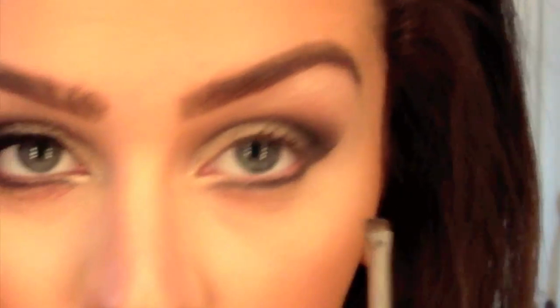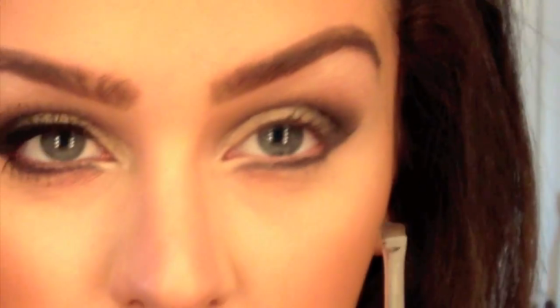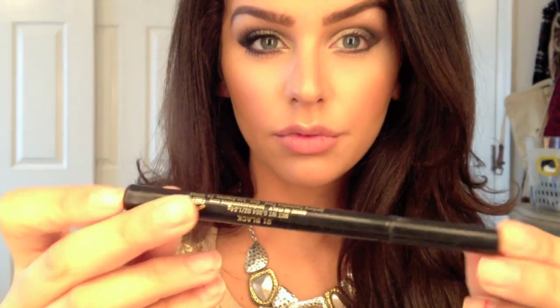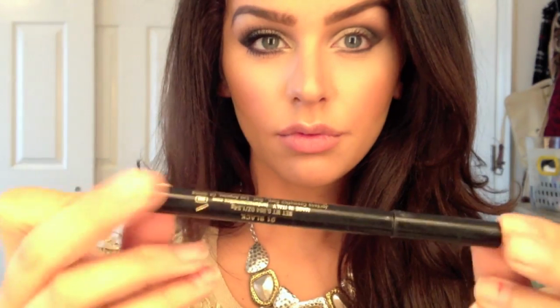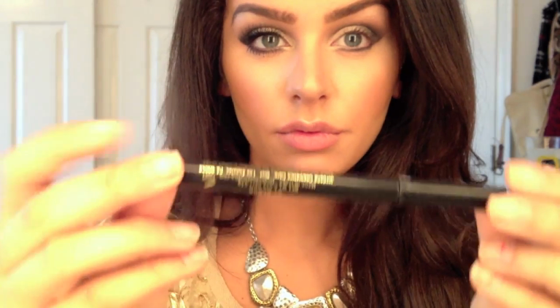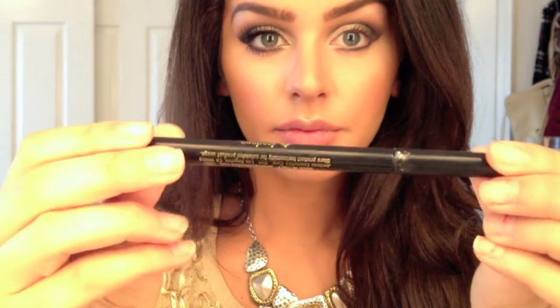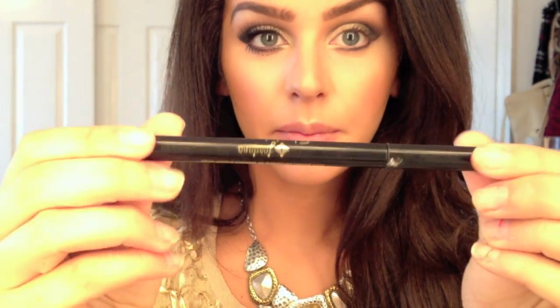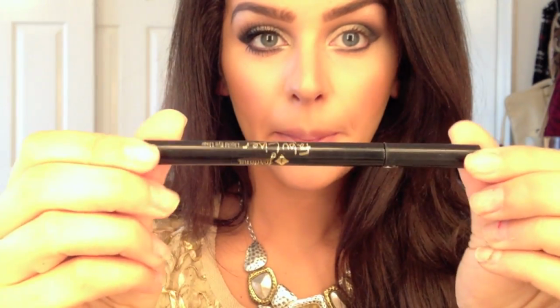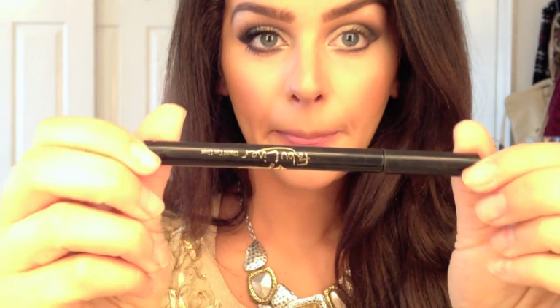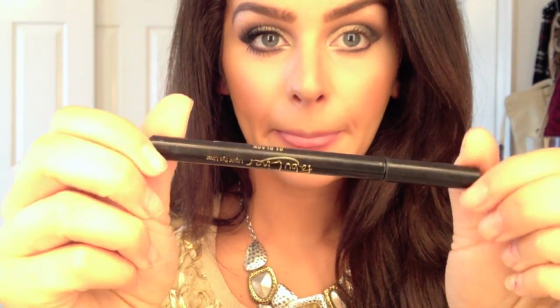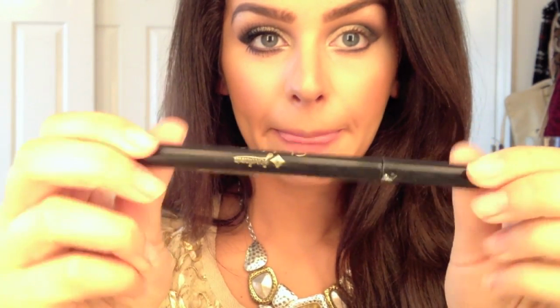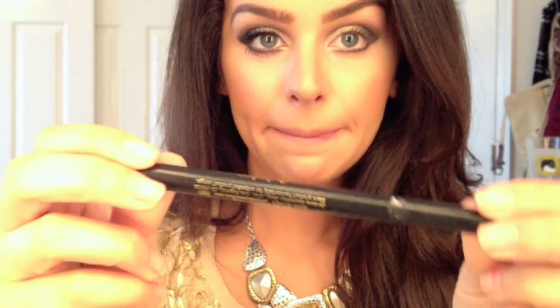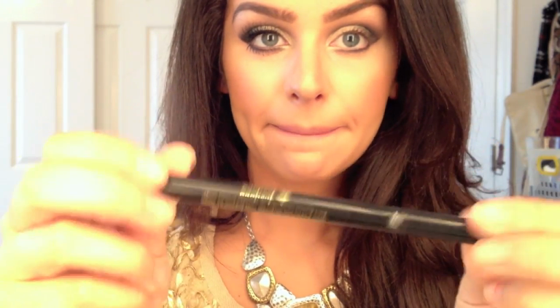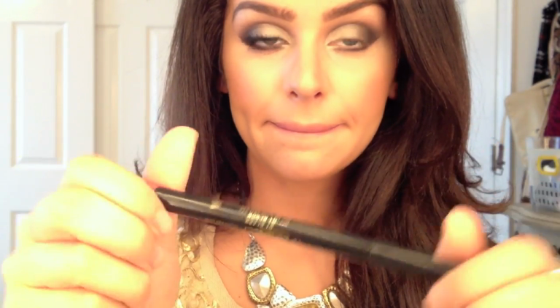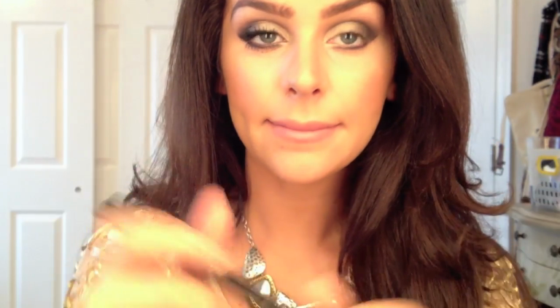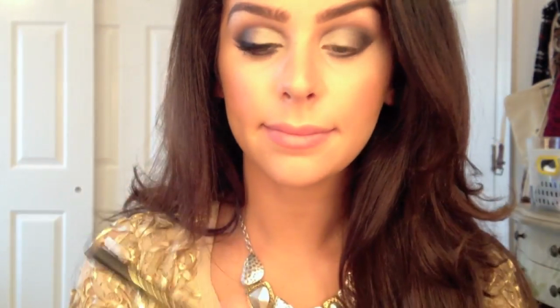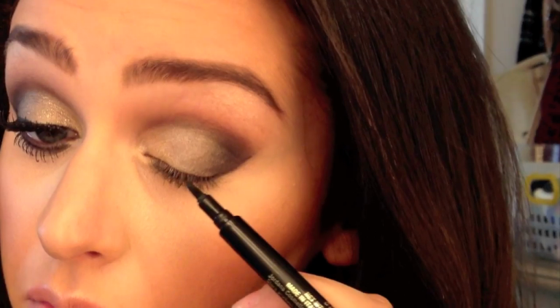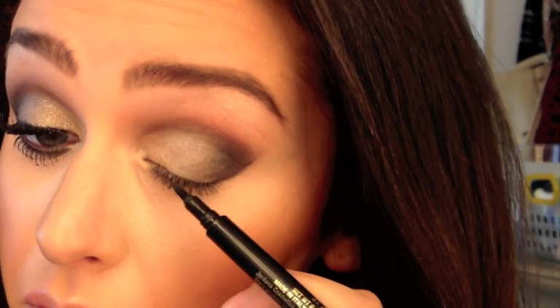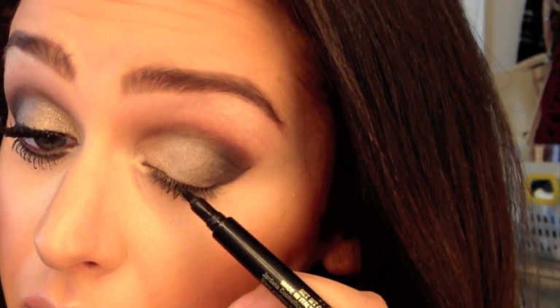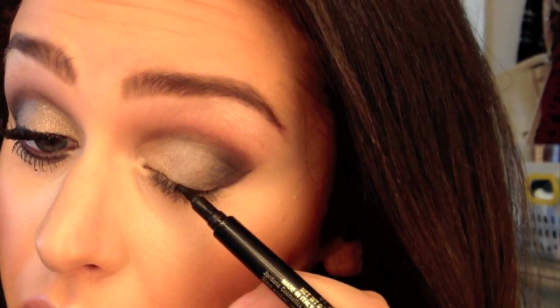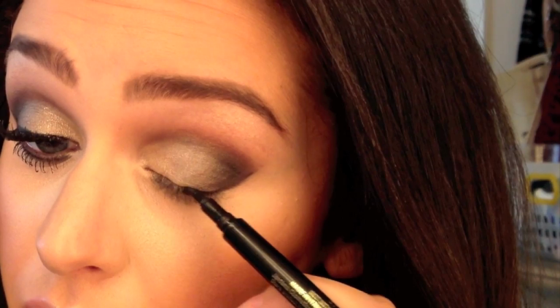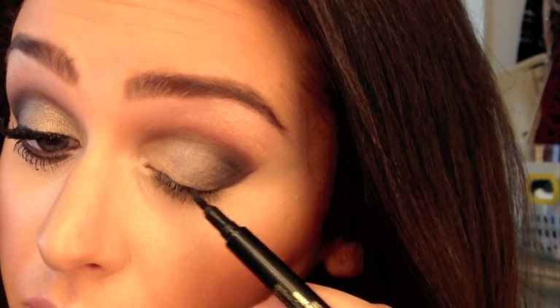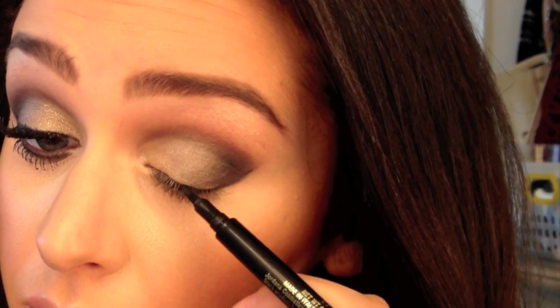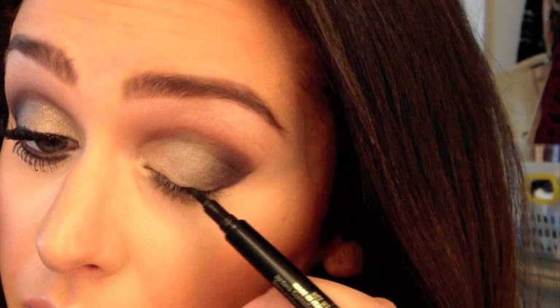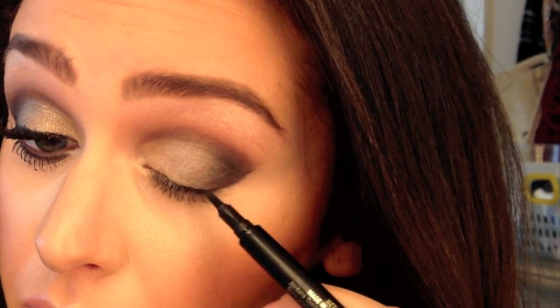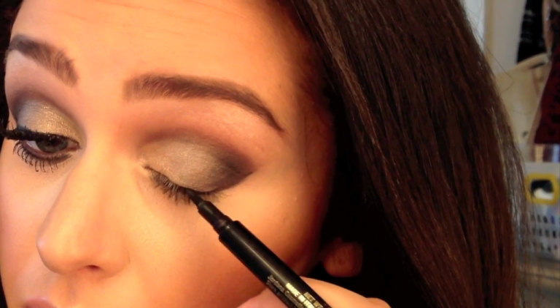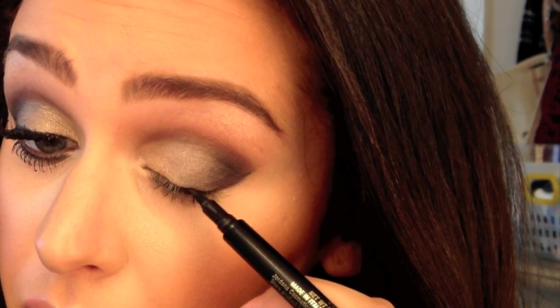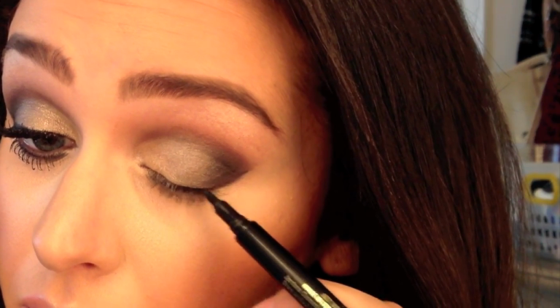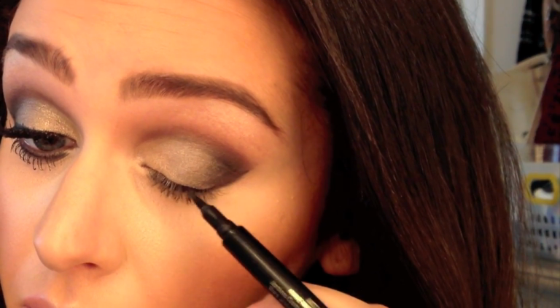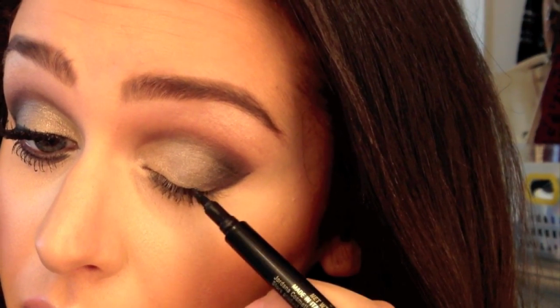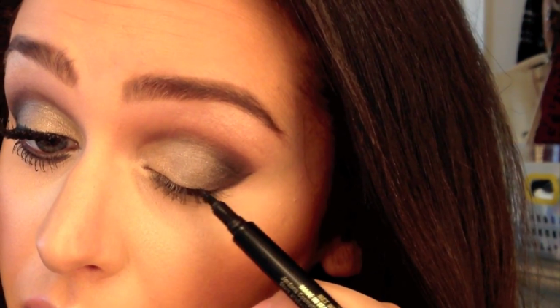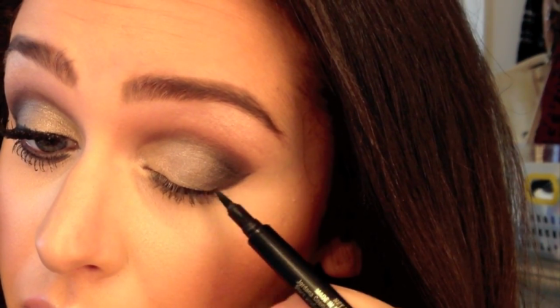Going back to my Jordana Cosmetics eye pencil, I'm then going to be lining my upper lash line.